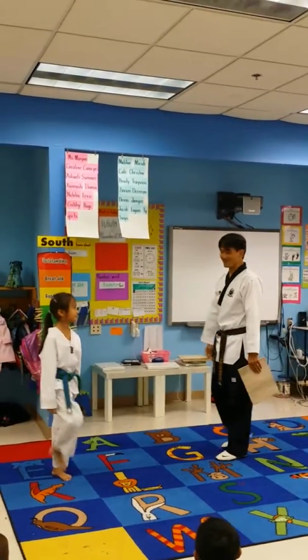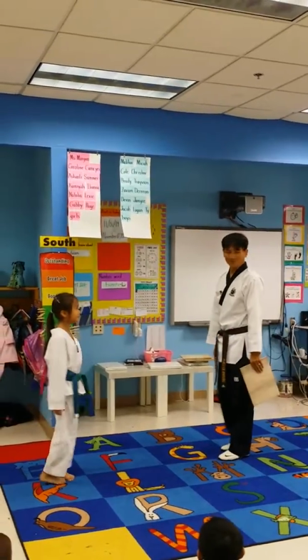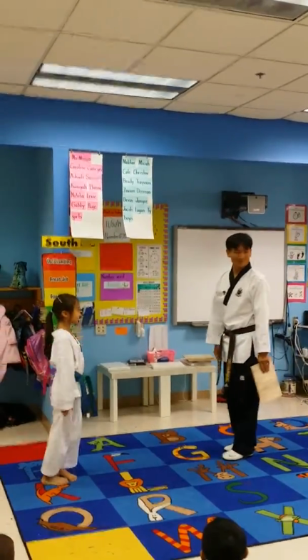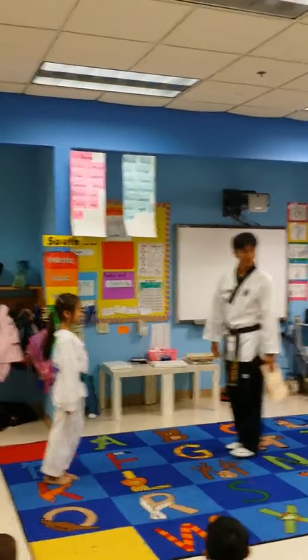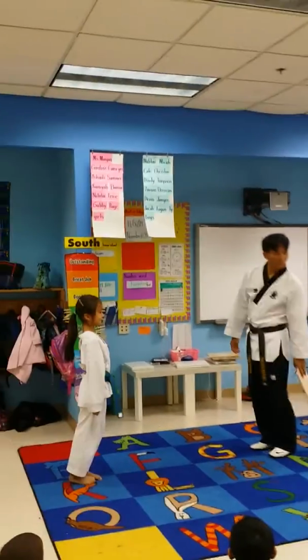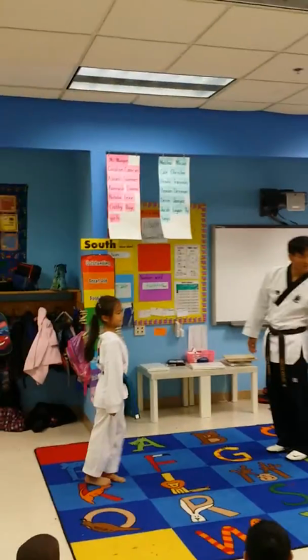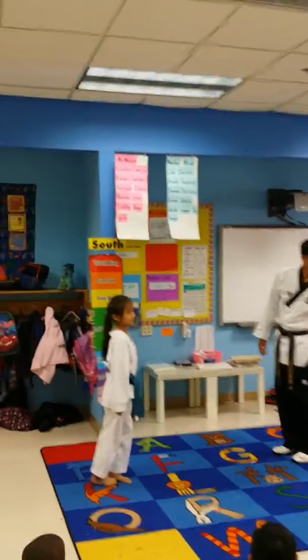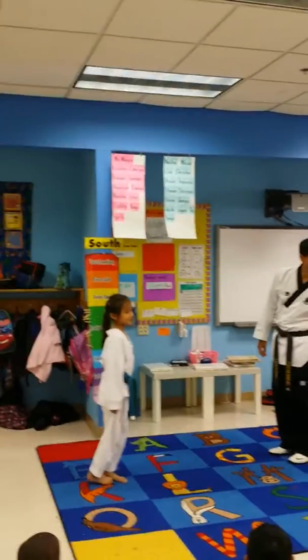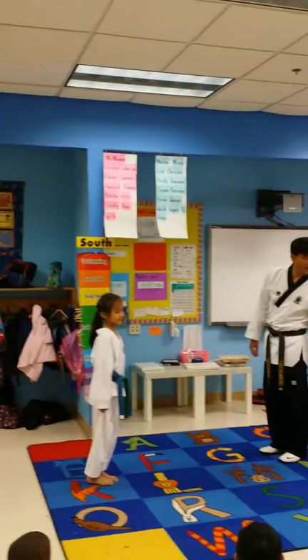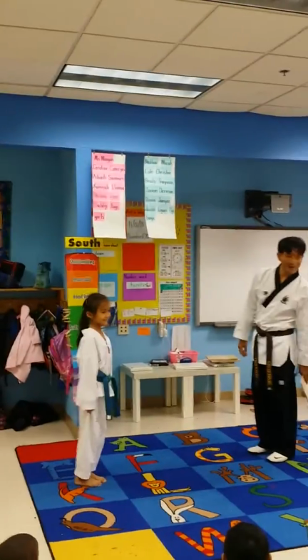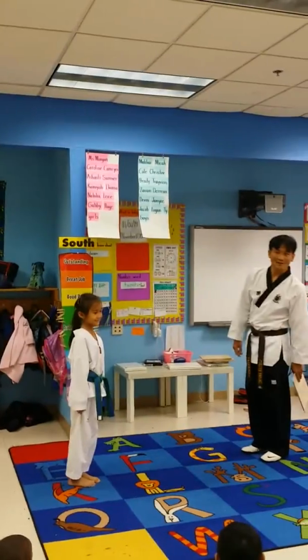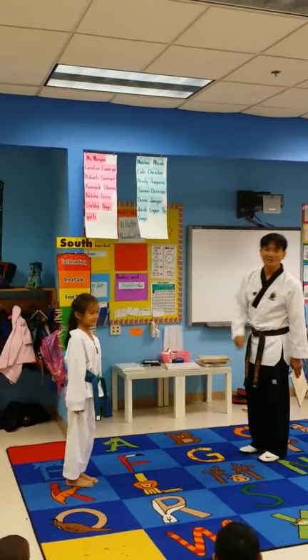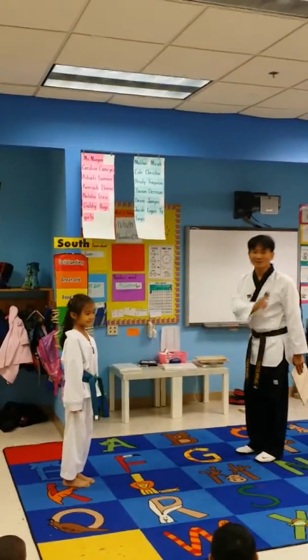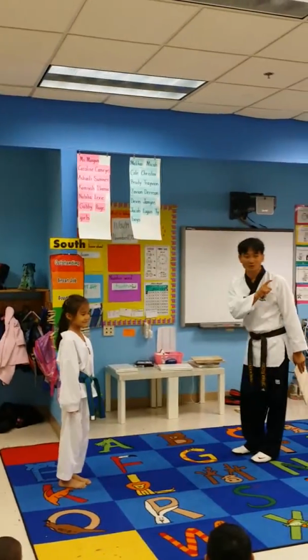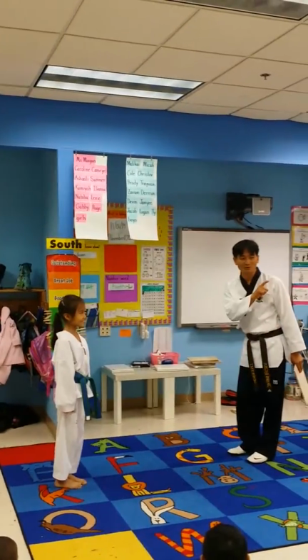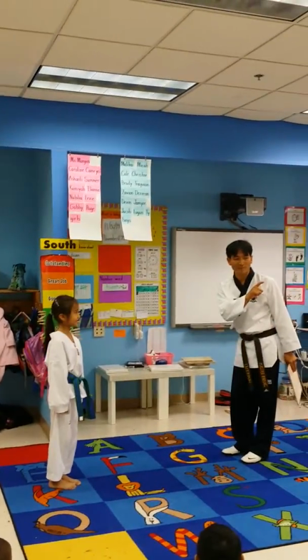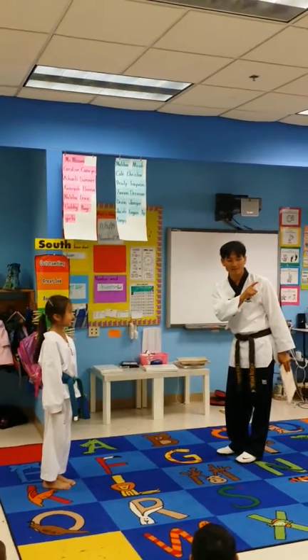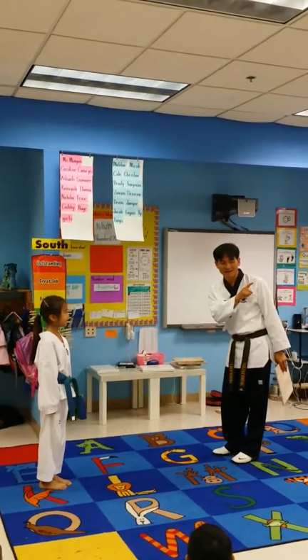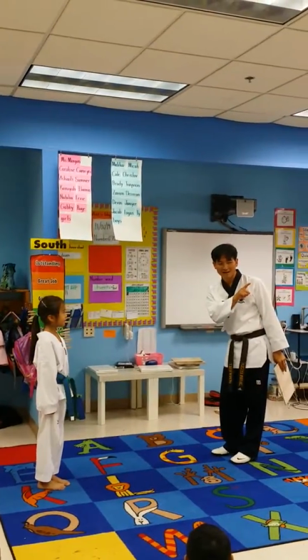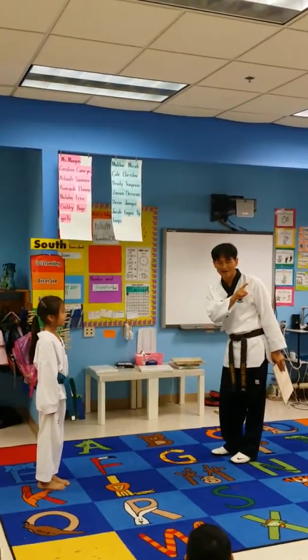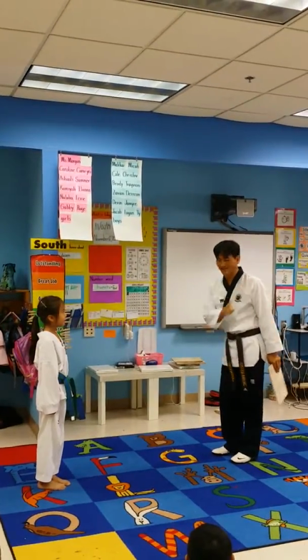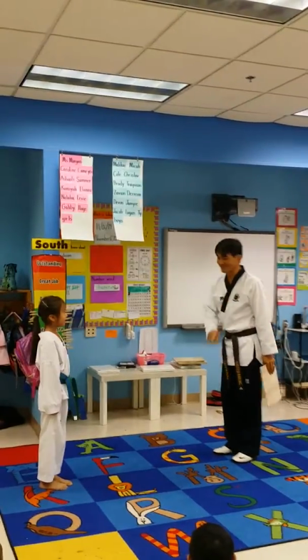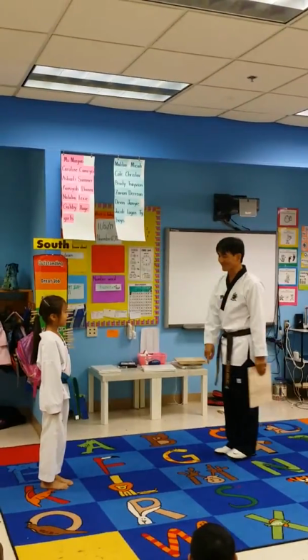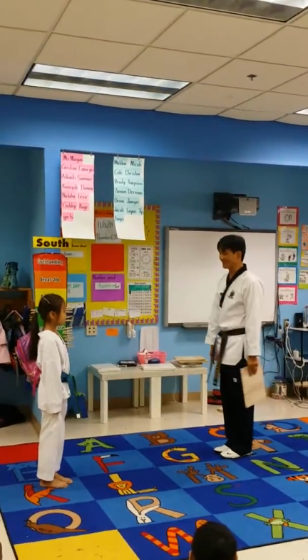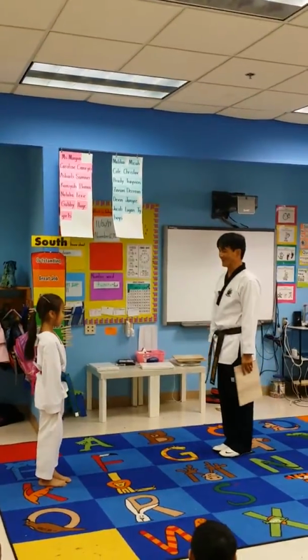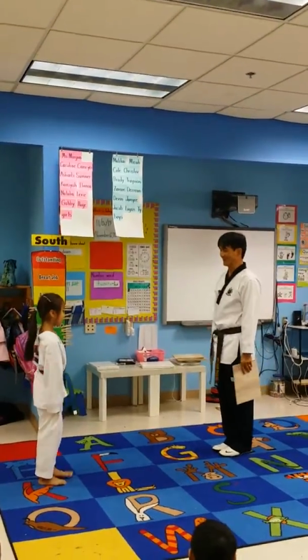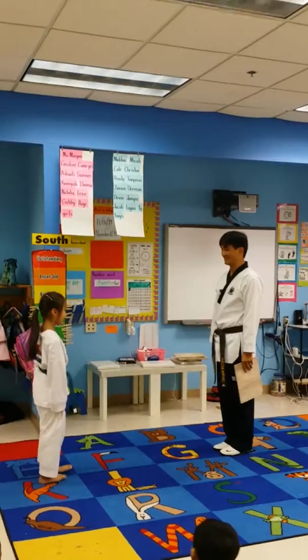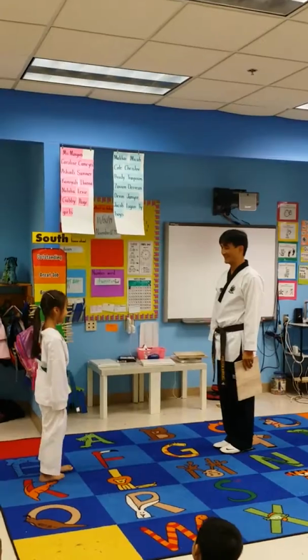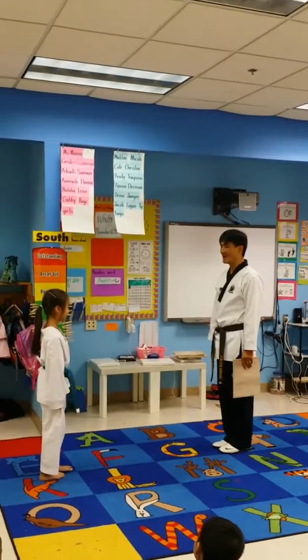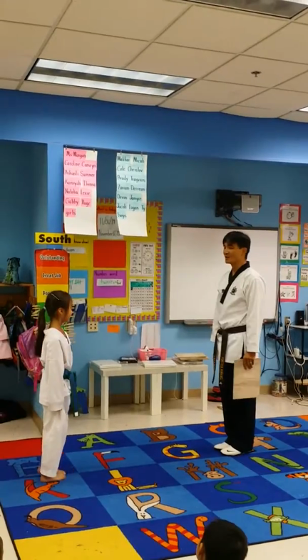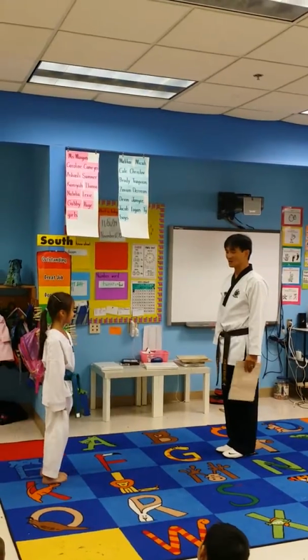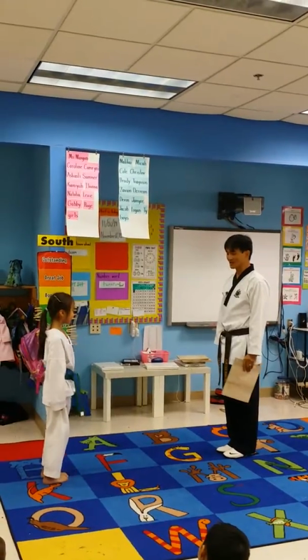Jump it! She will jump it a little later. All right, jump it.